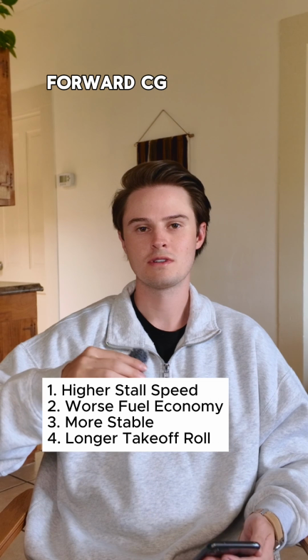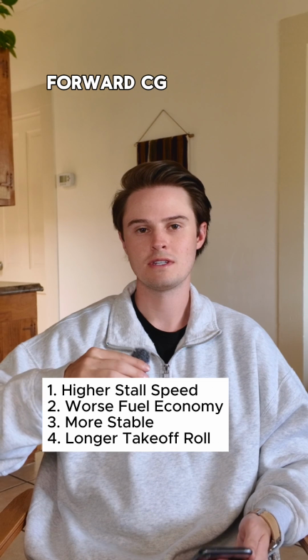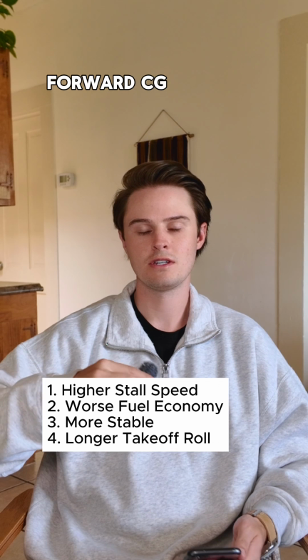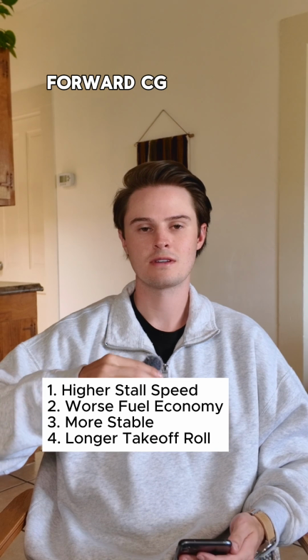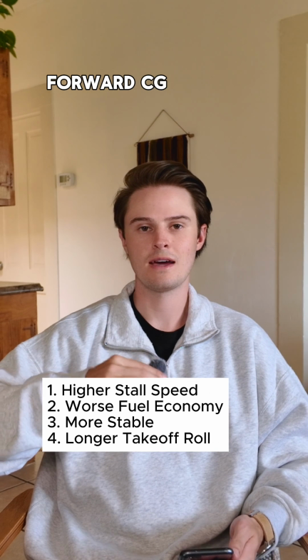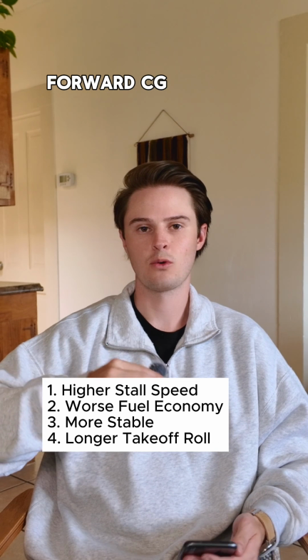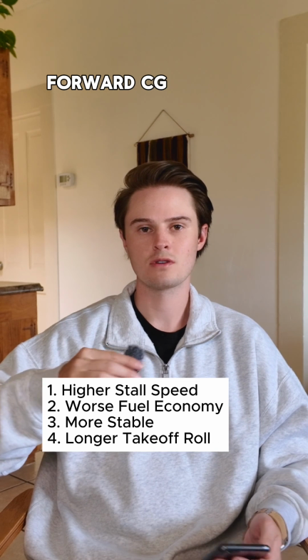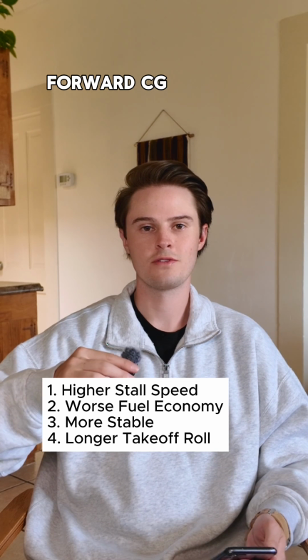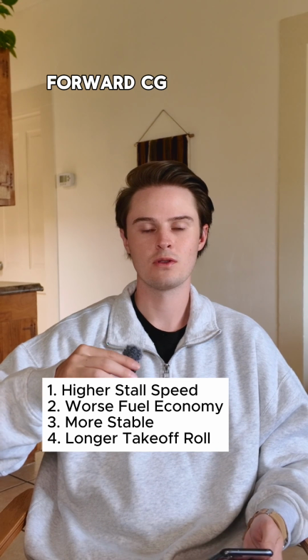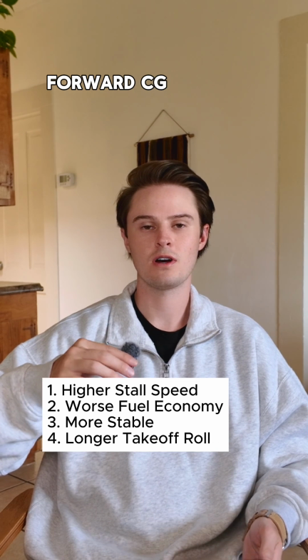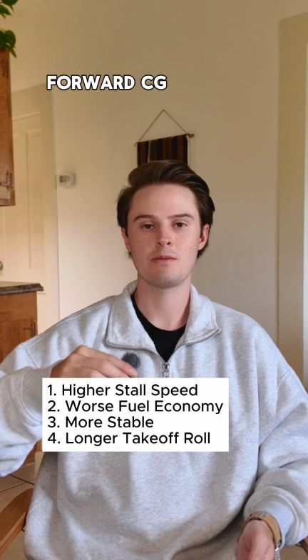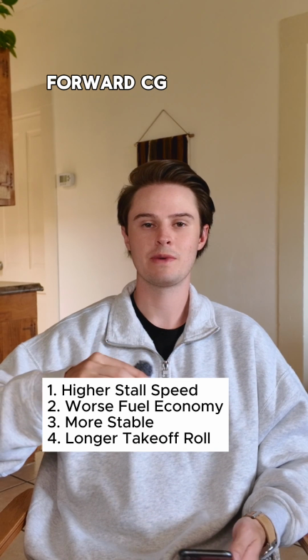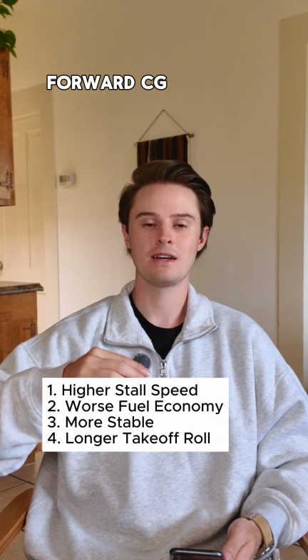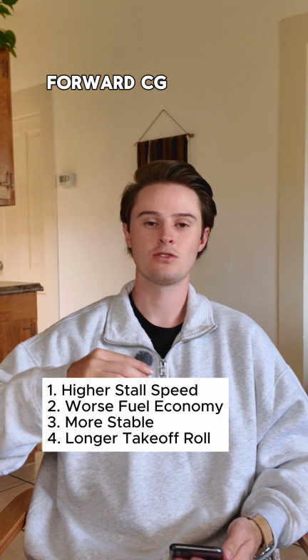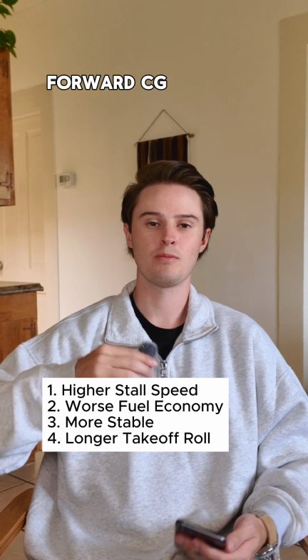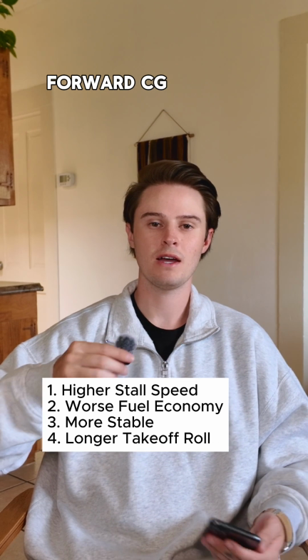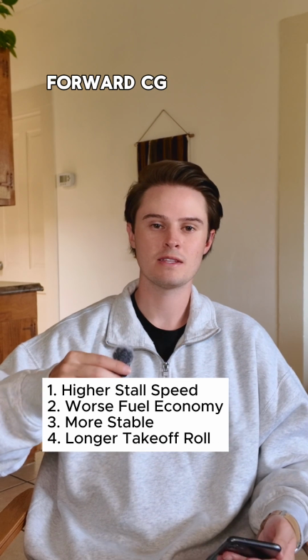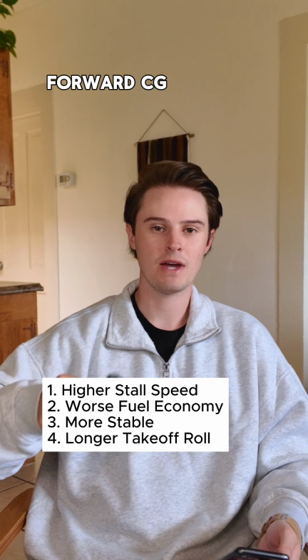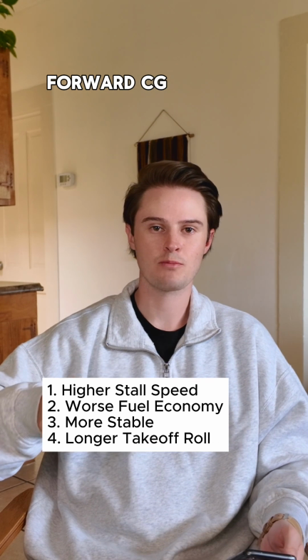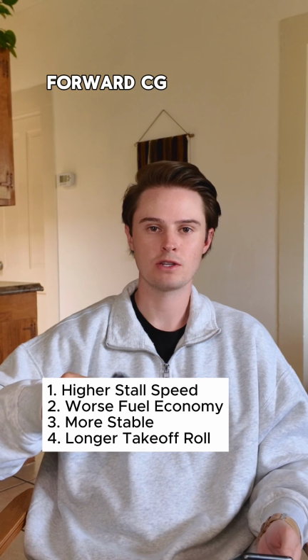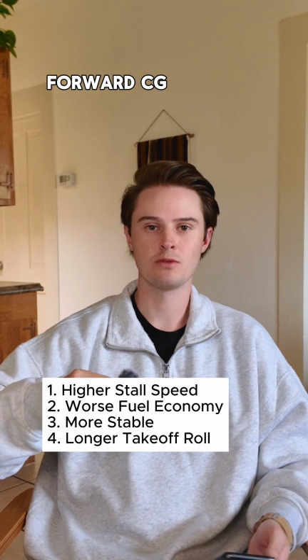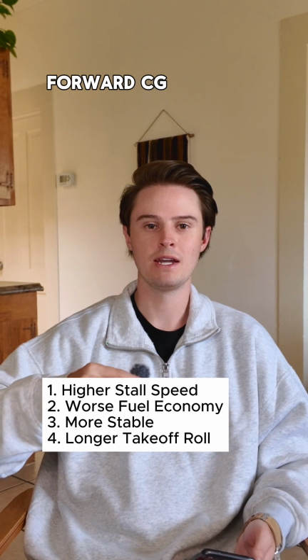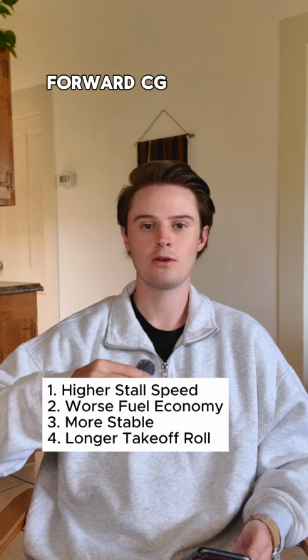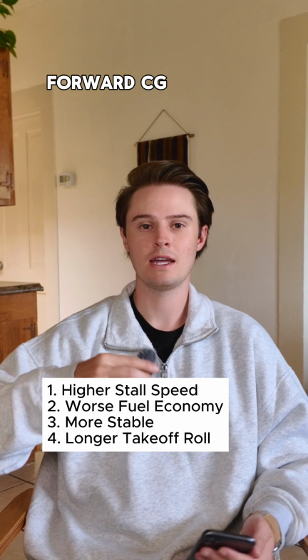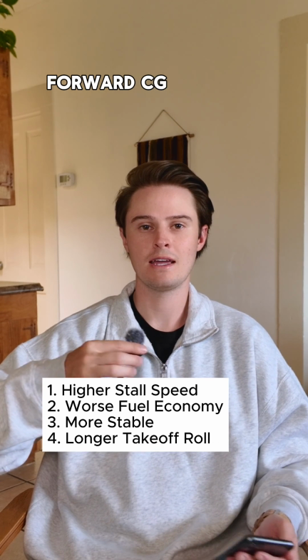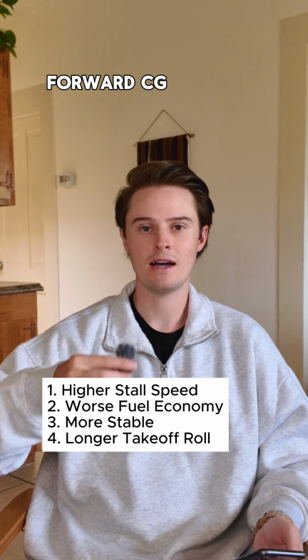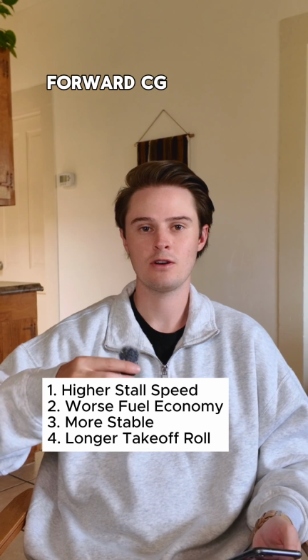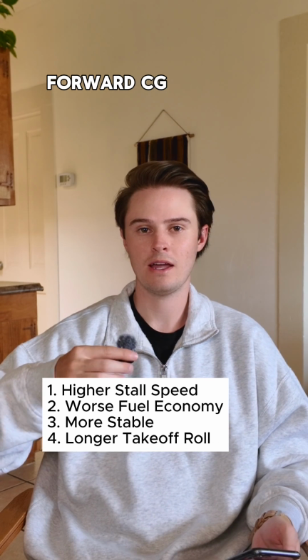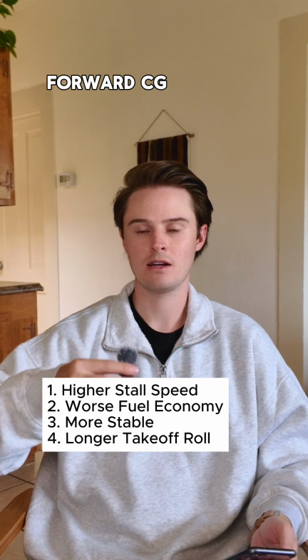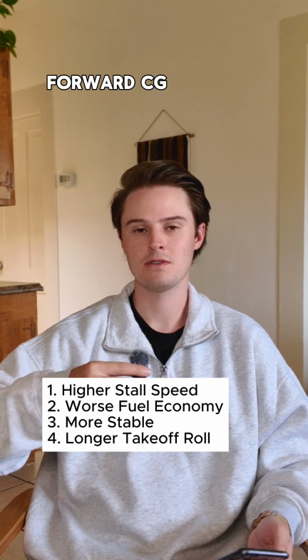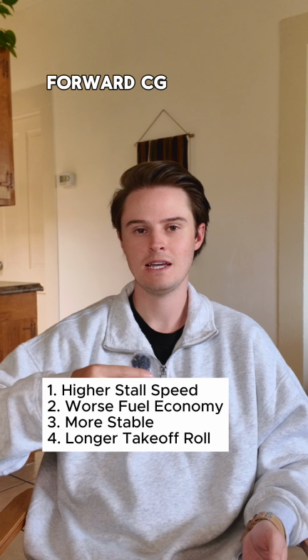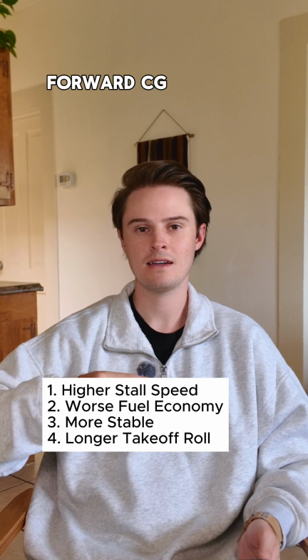Forward CG is going to have worse fuel economy because you're applying this back pressure, meaning you're at a higher angle of attack, which then means you have more drag on the aircraft.